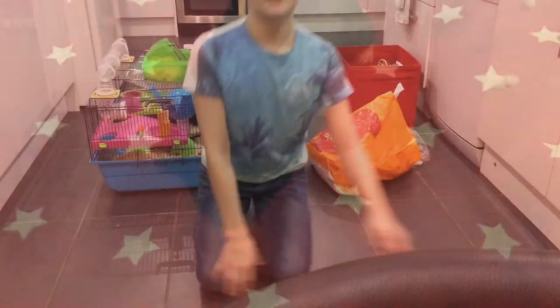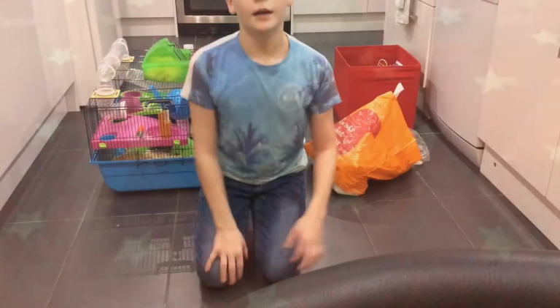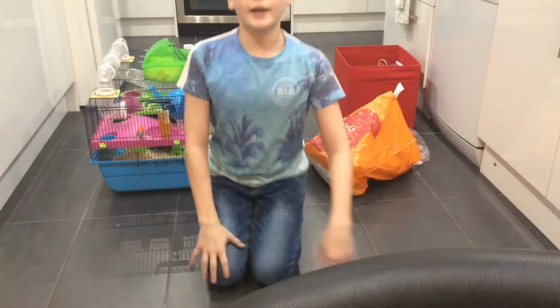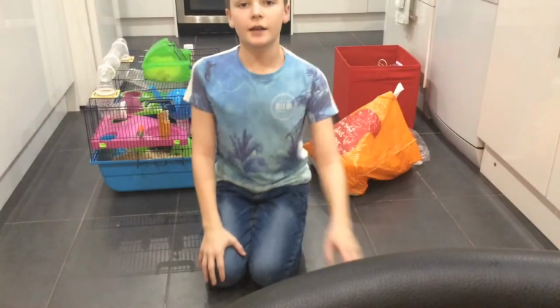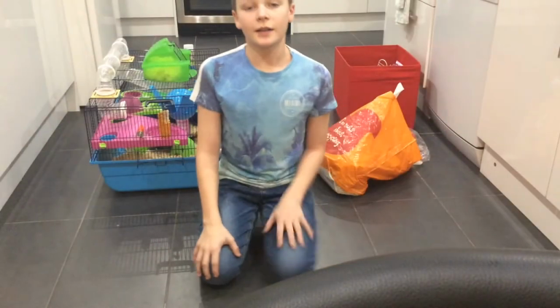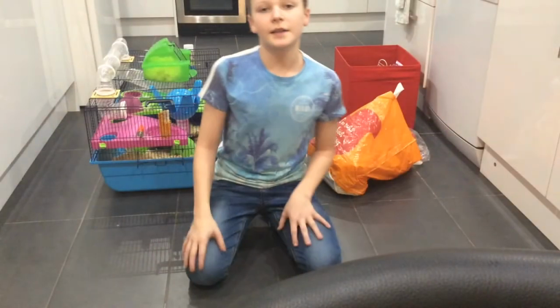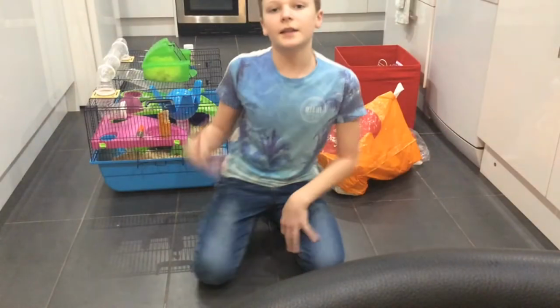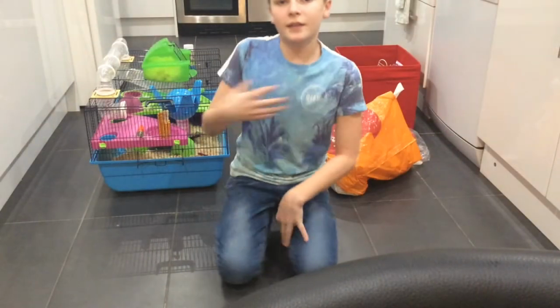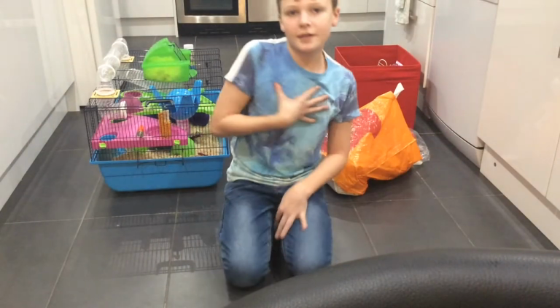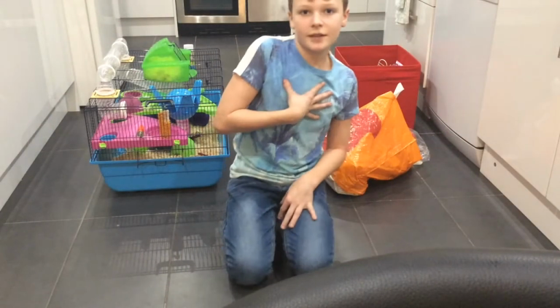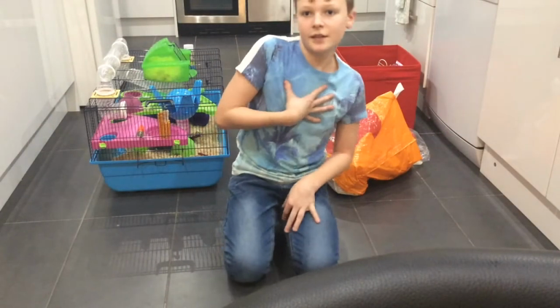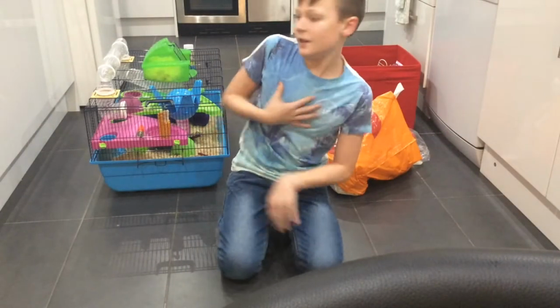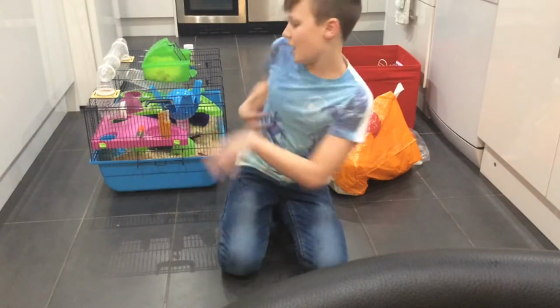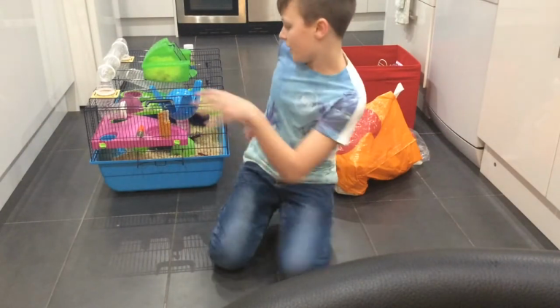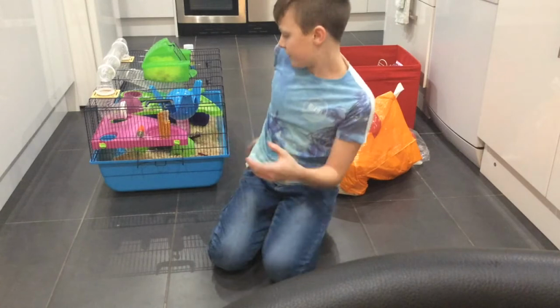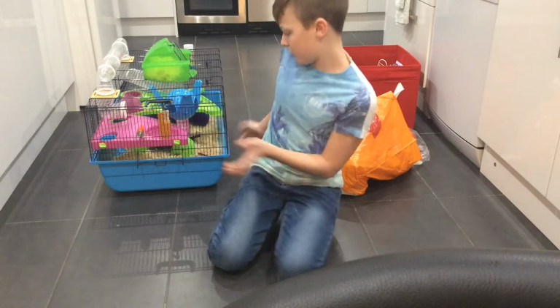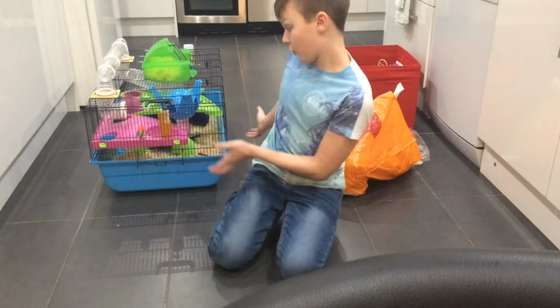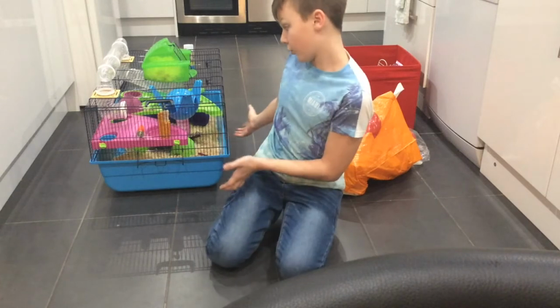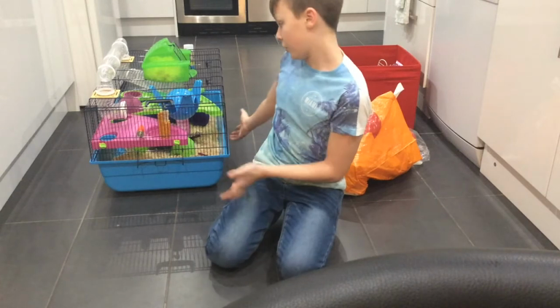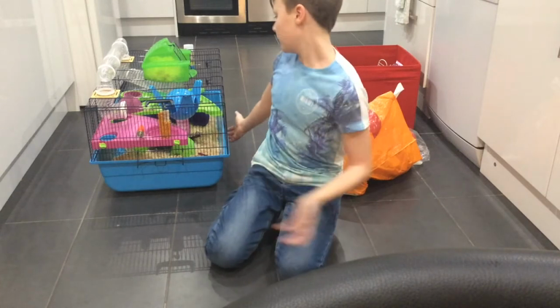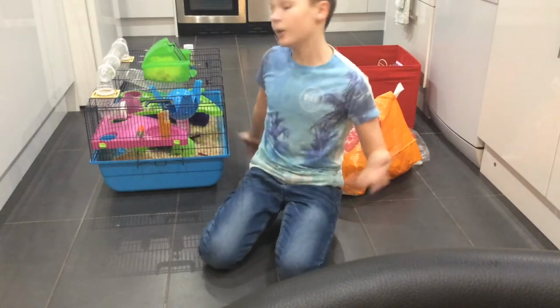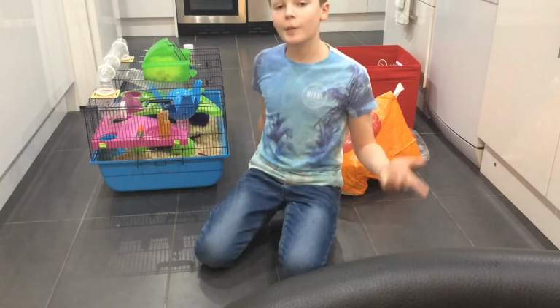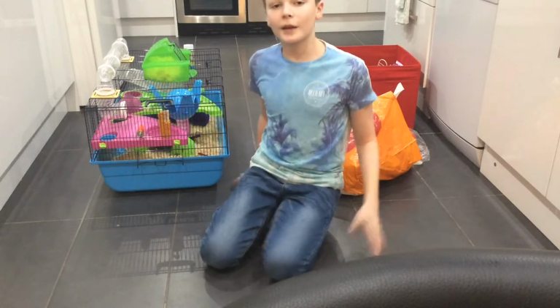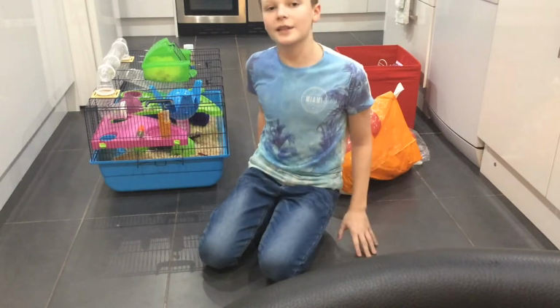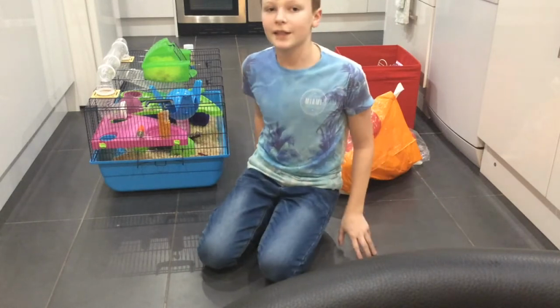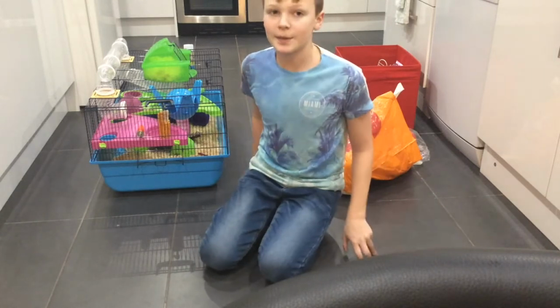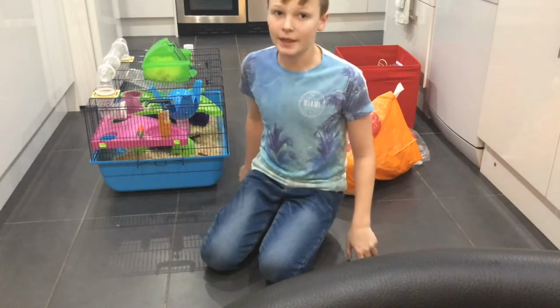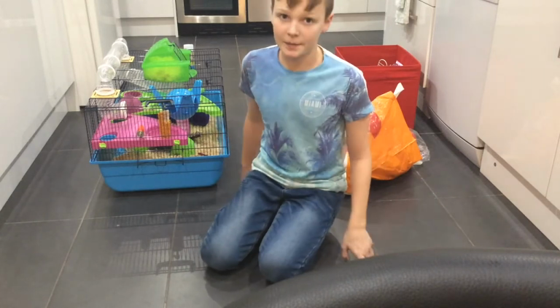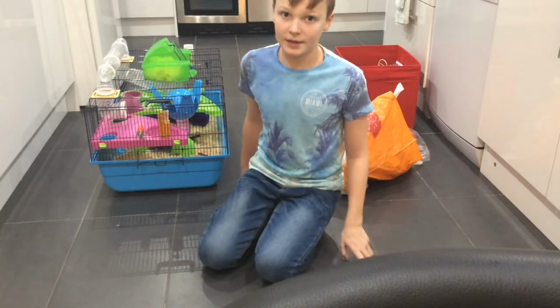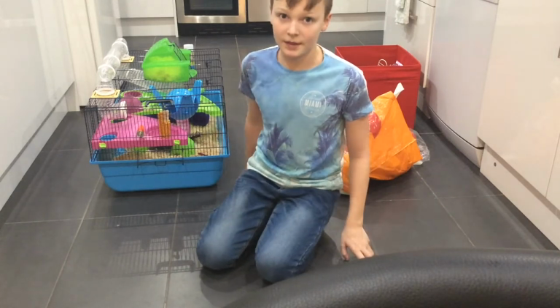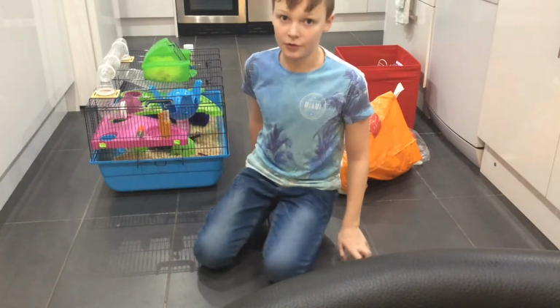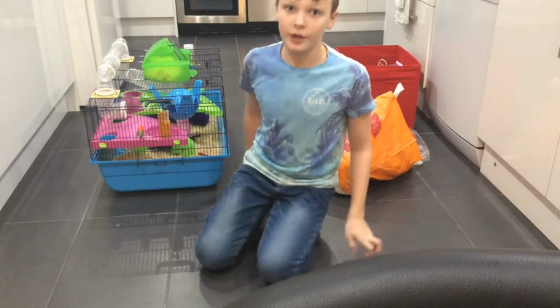Hey guys, it's Tee and Coco. Welcome back to CHV House Essentials.